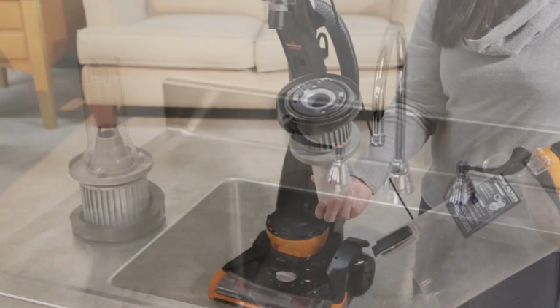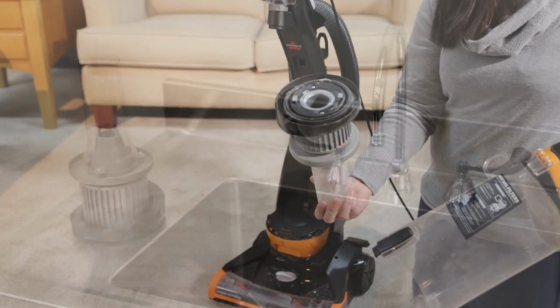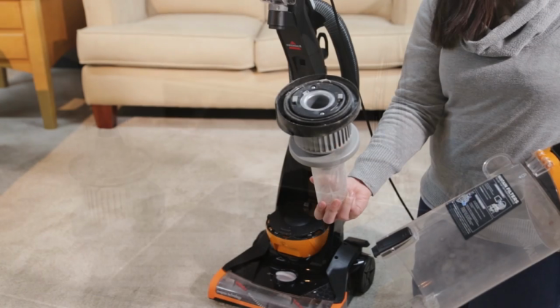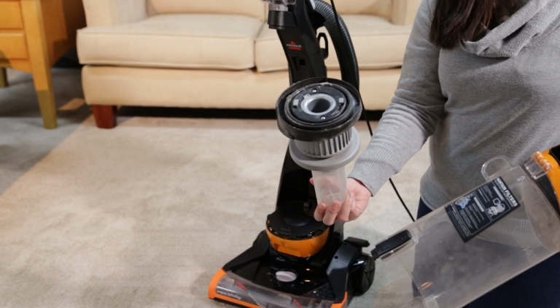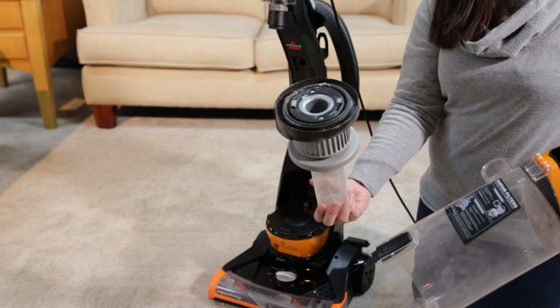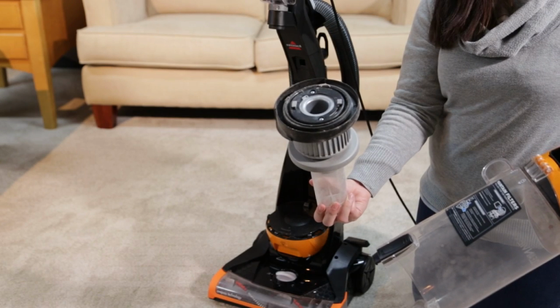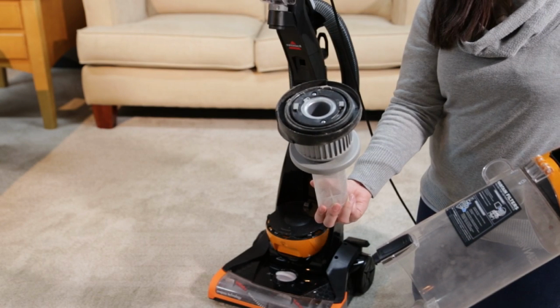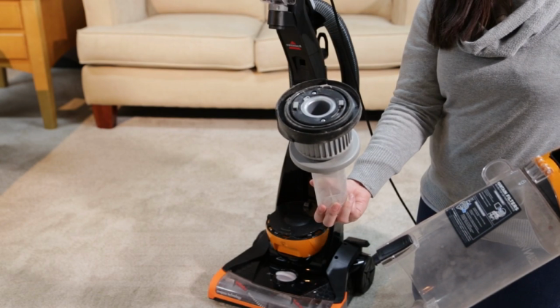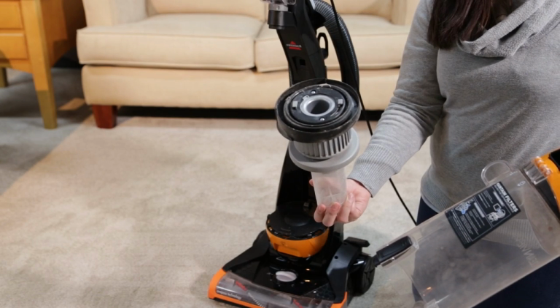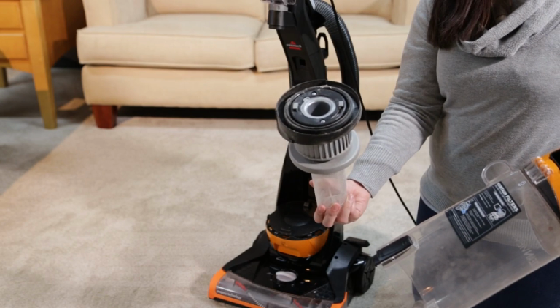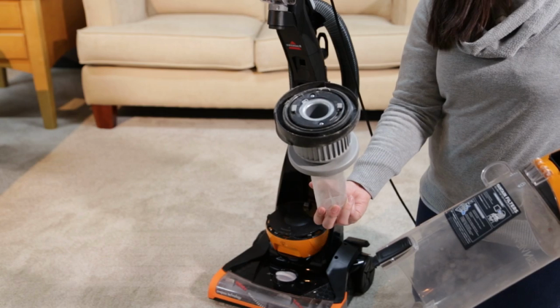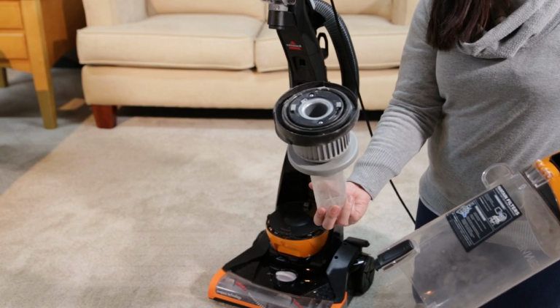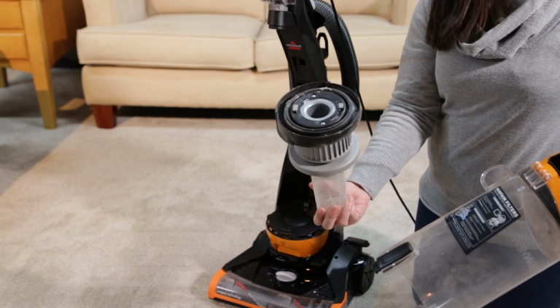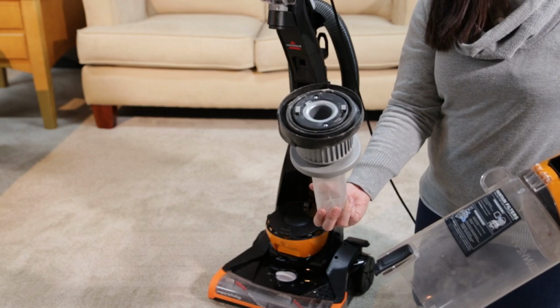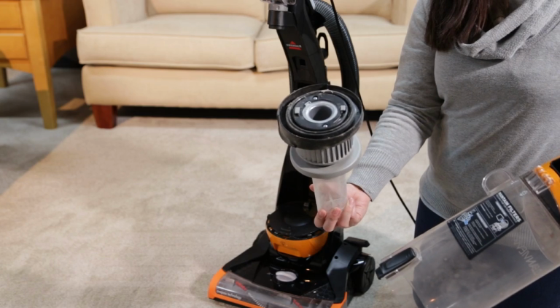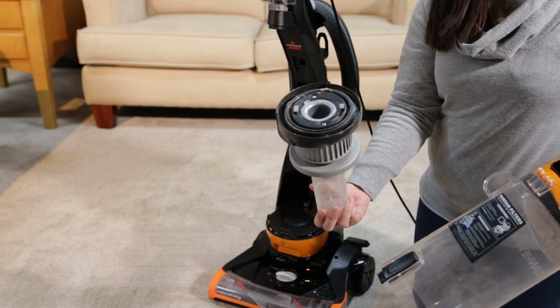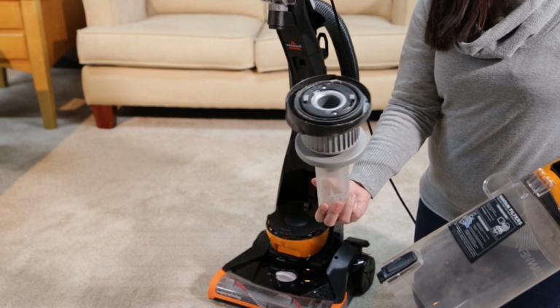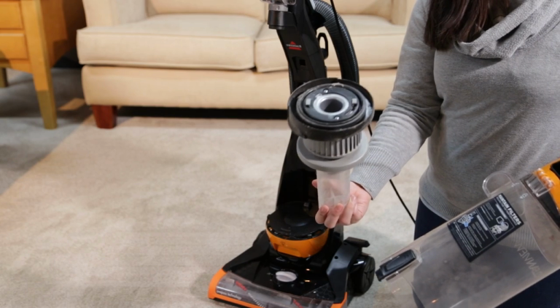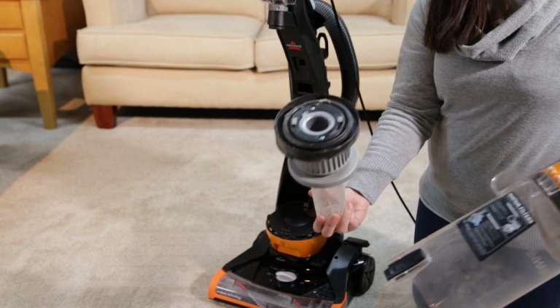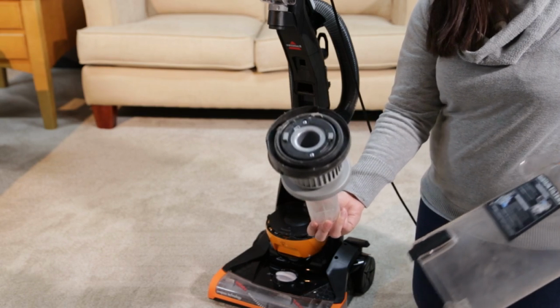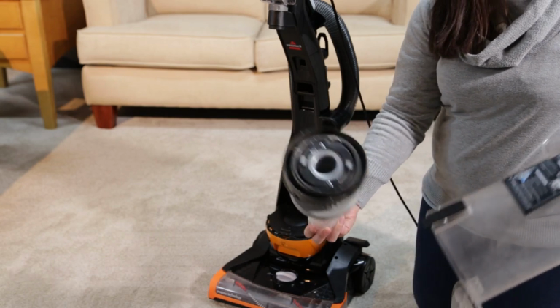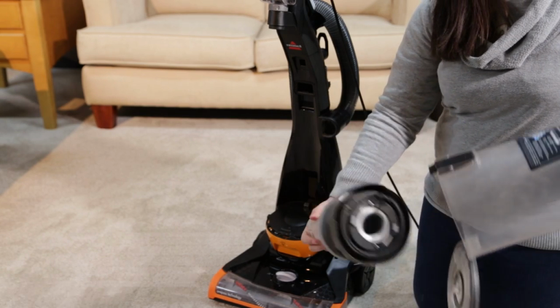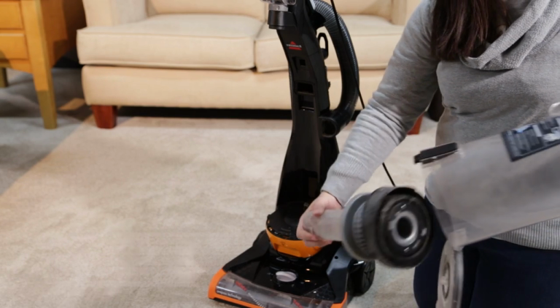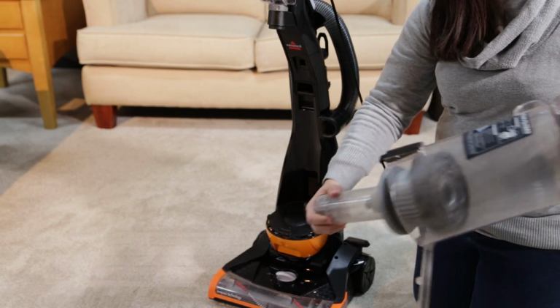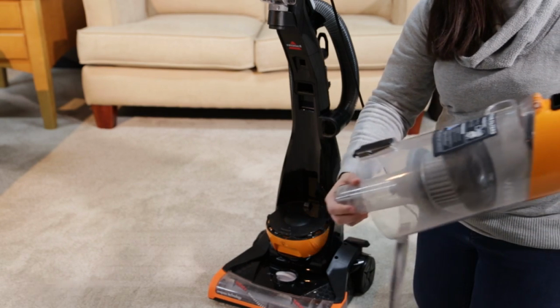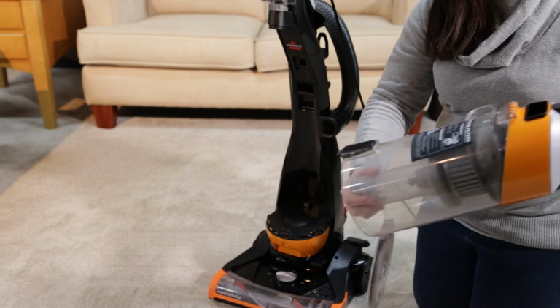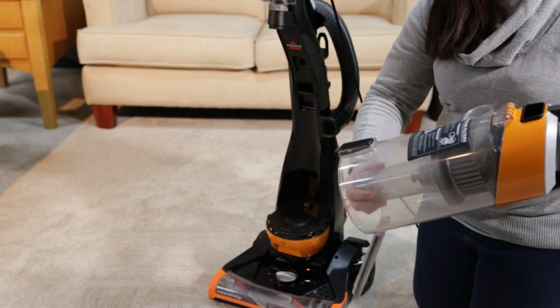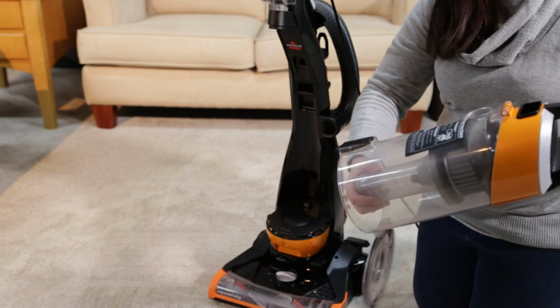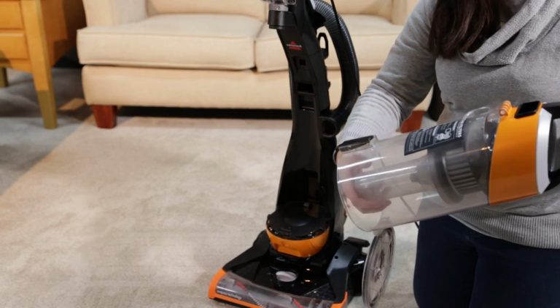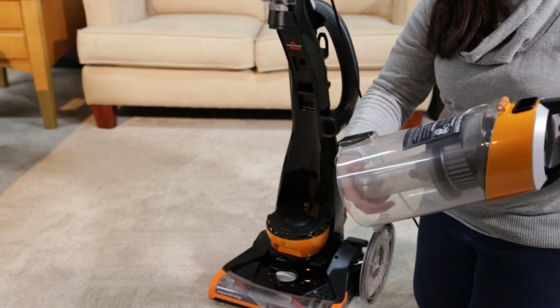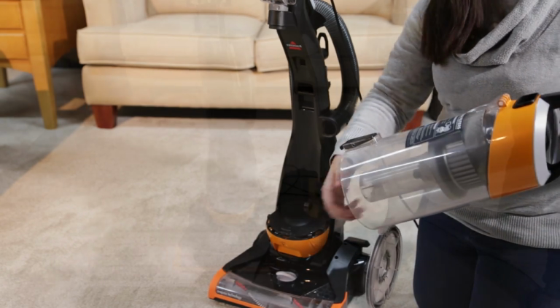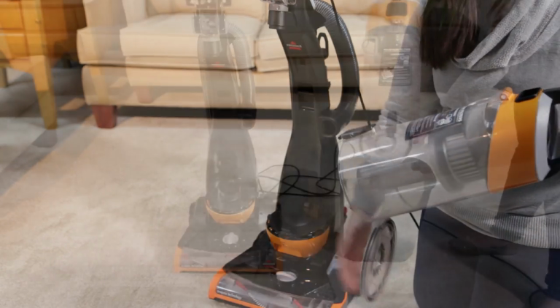To replace, align the arrow on the cyclone with the unlock icon on the back of the tank. Press in and turn clockwise to lock.